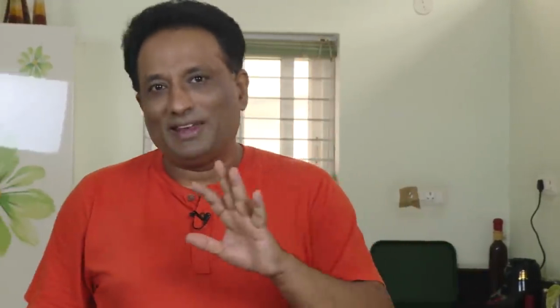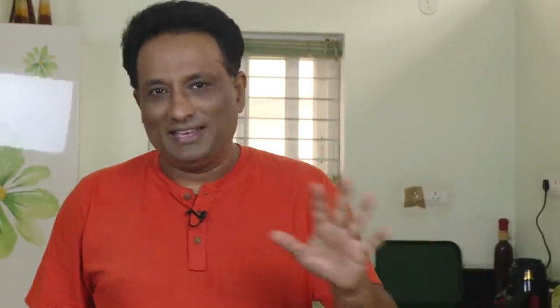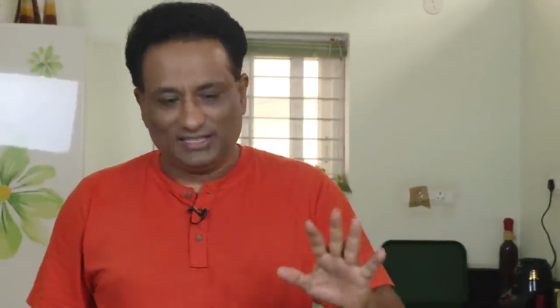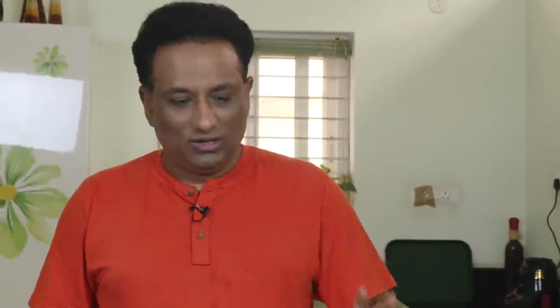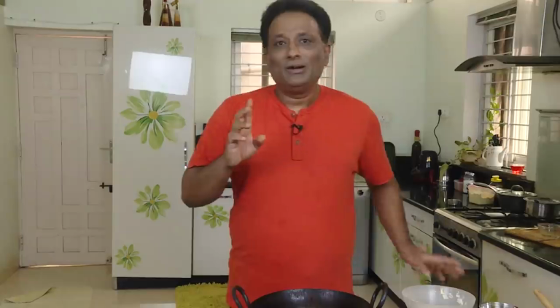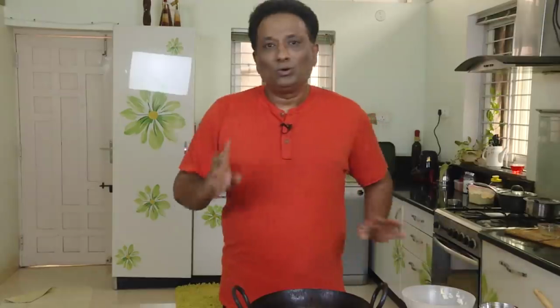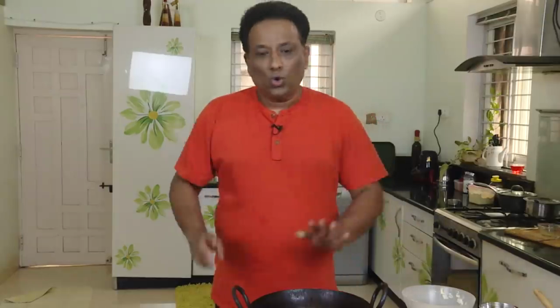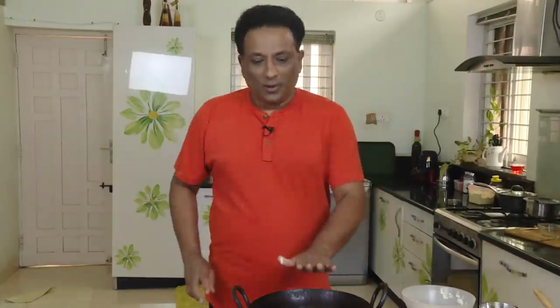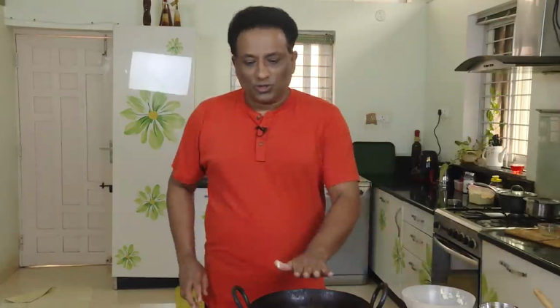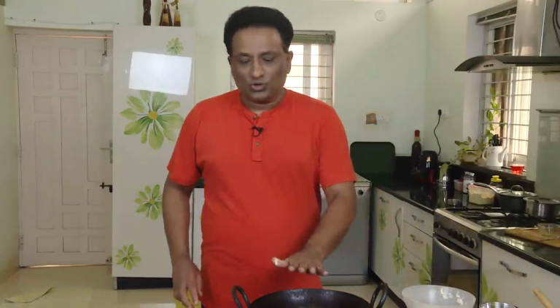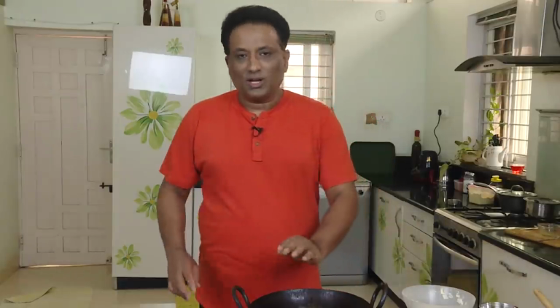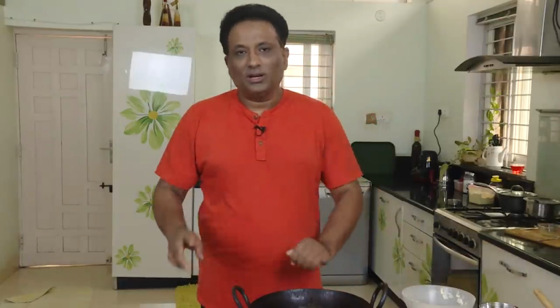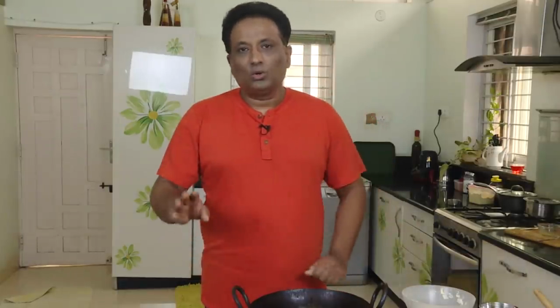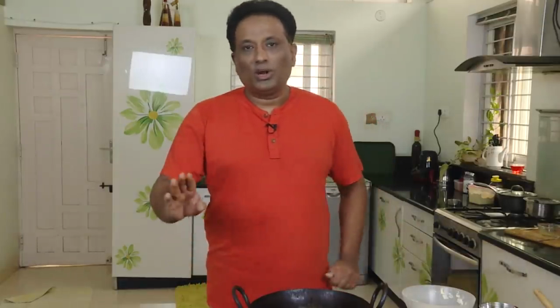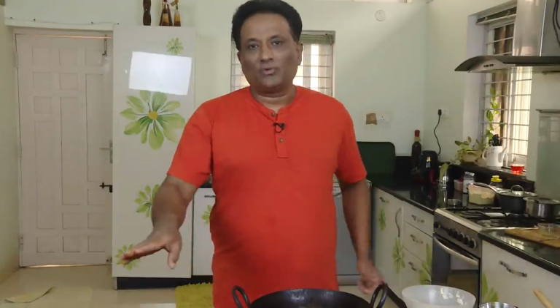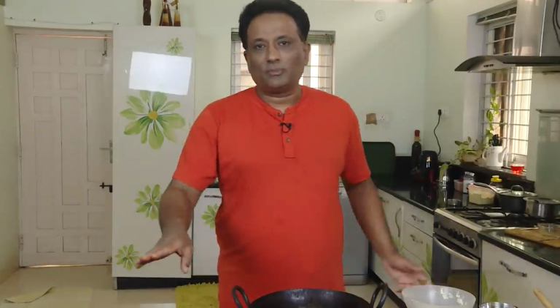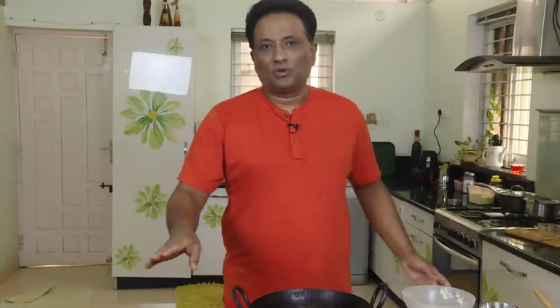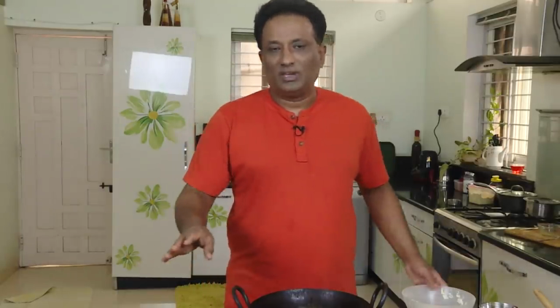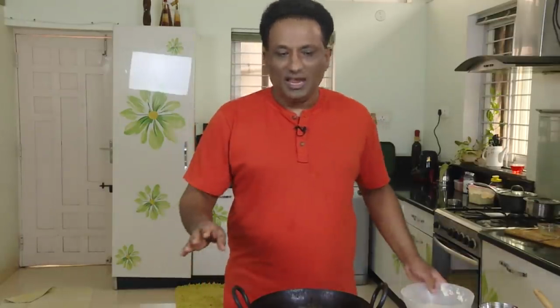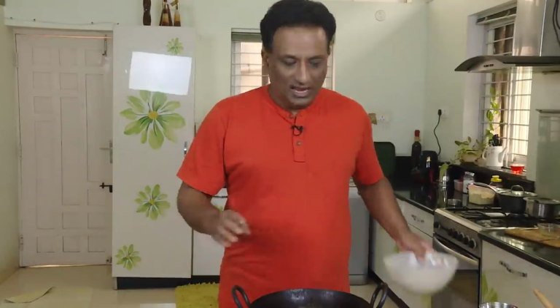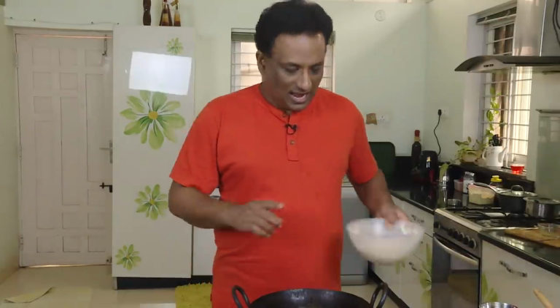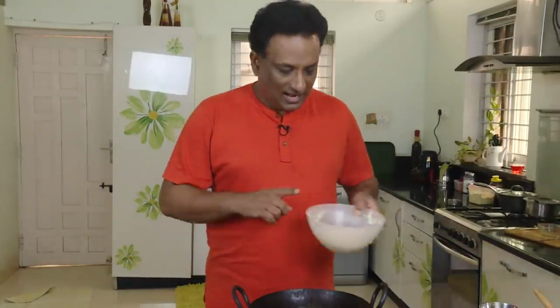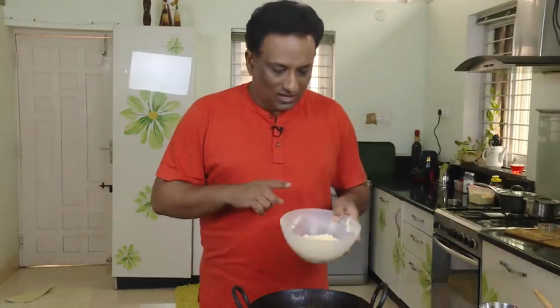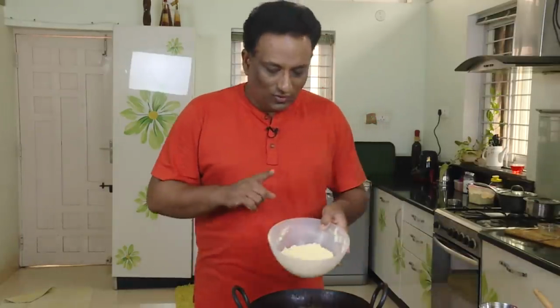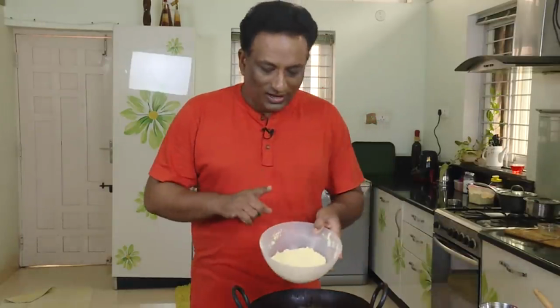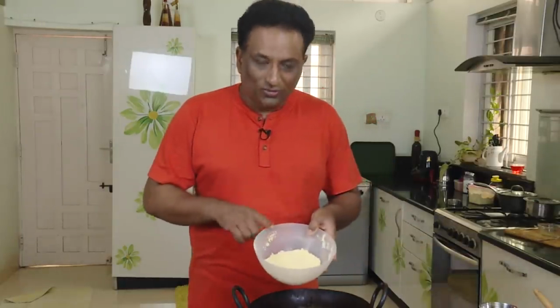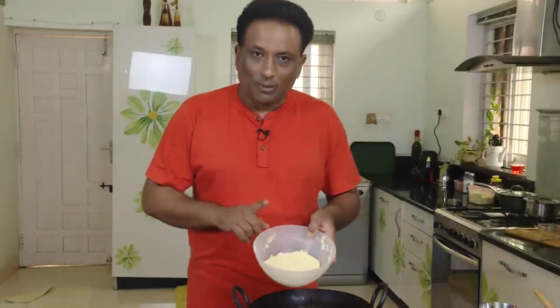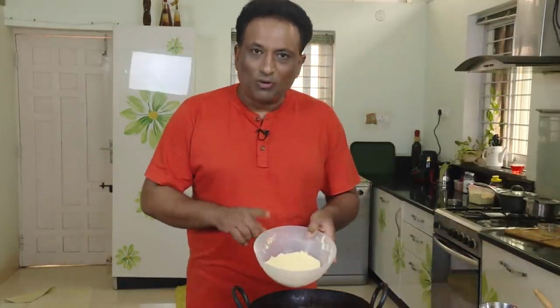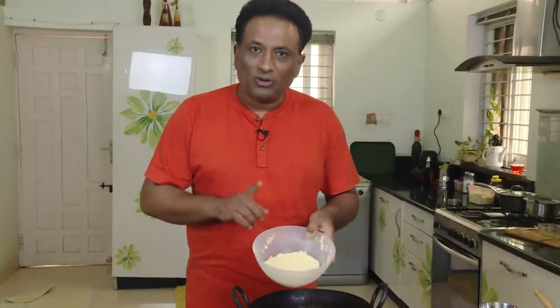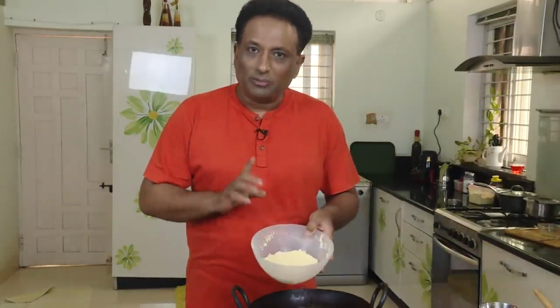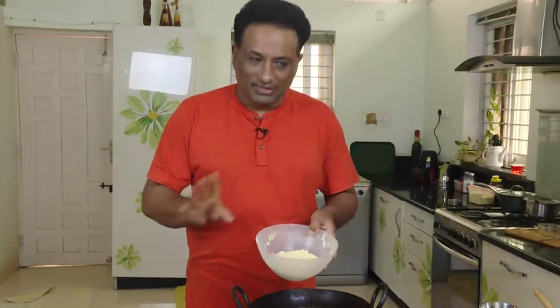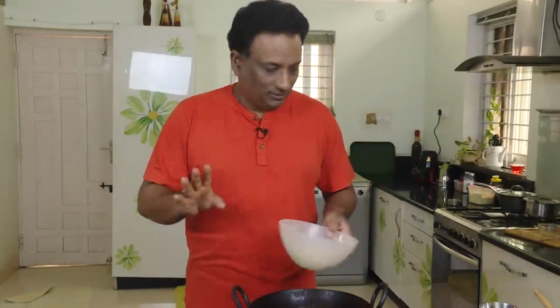The mysore pak making is very, very easy. Two cups of sugar, two and a half cups of ghee, and one and a half cup of besan.